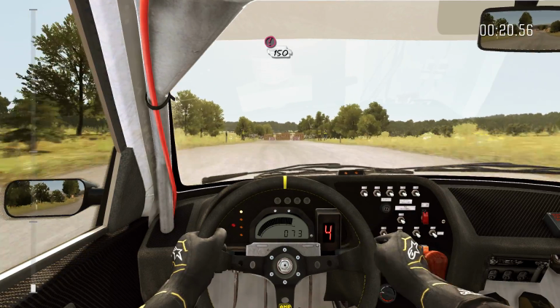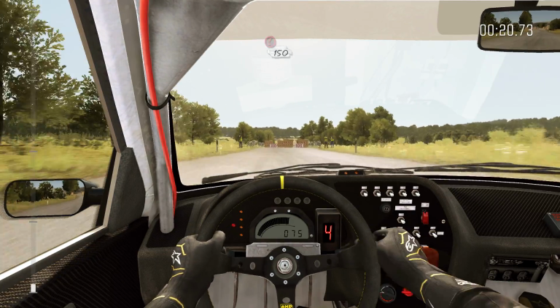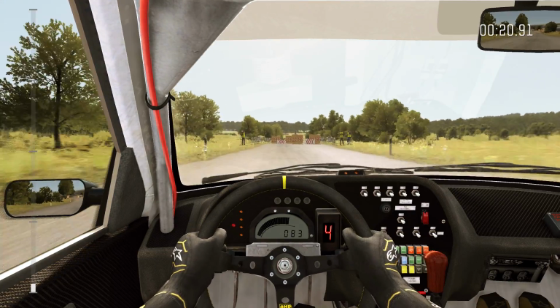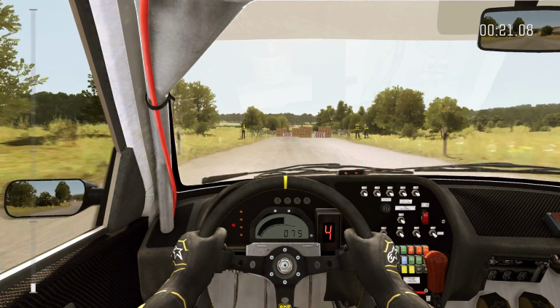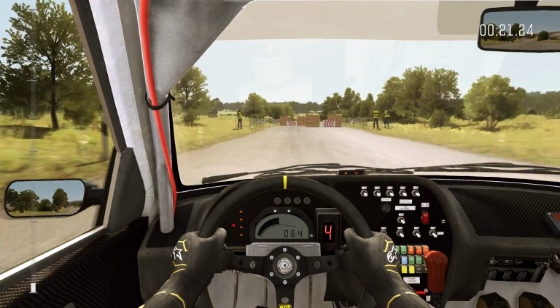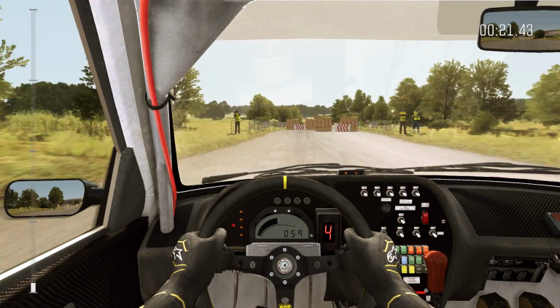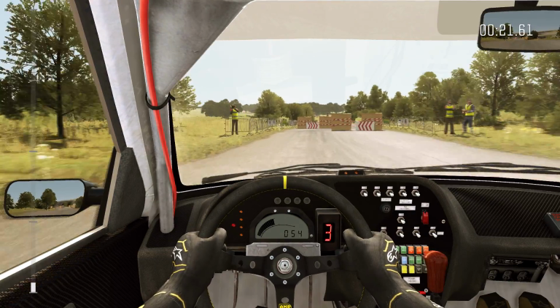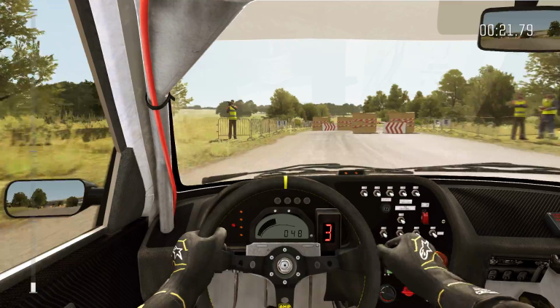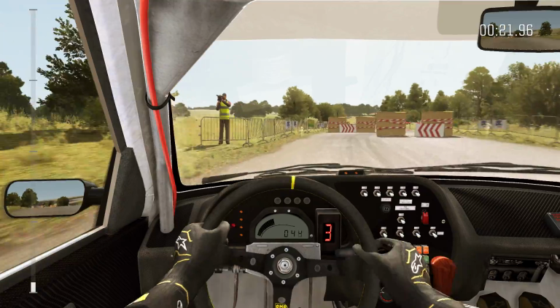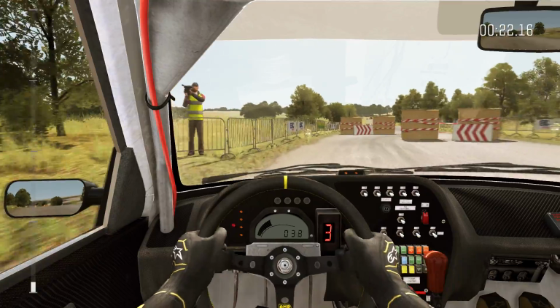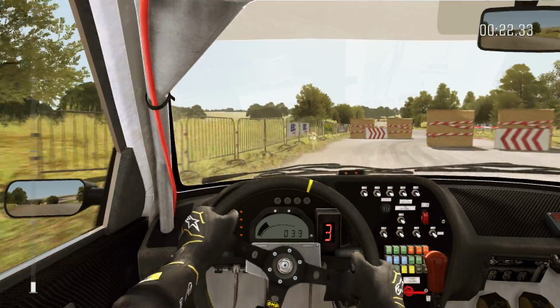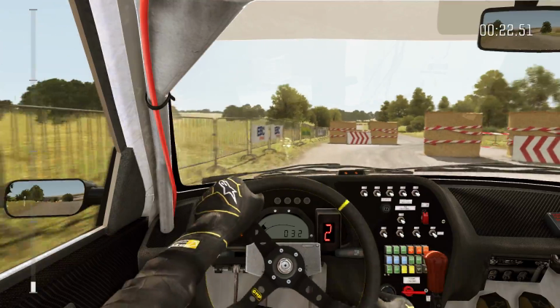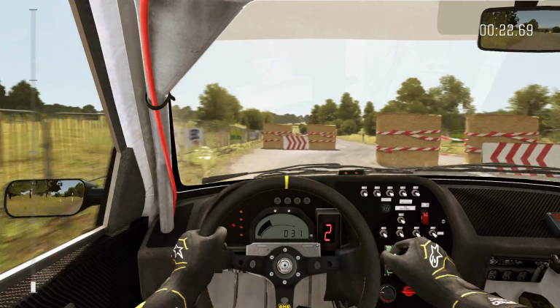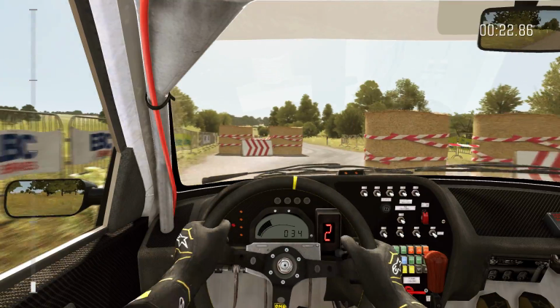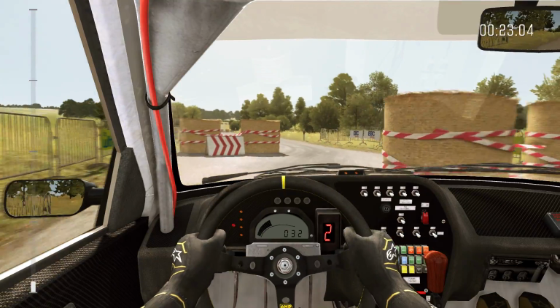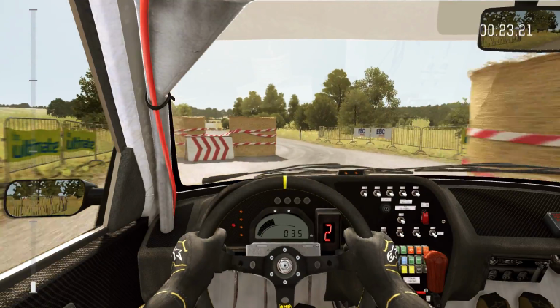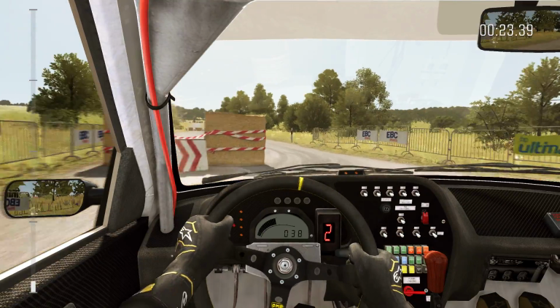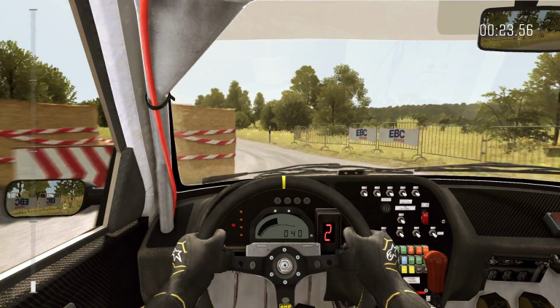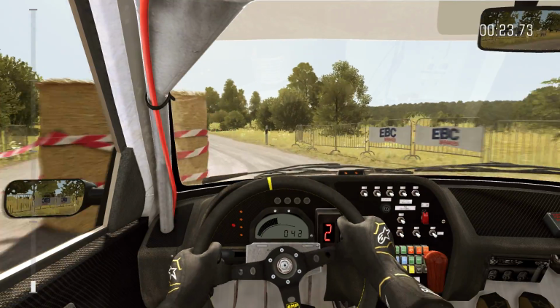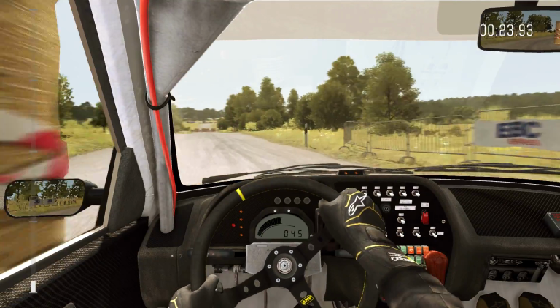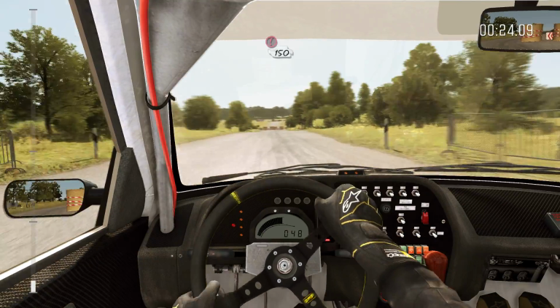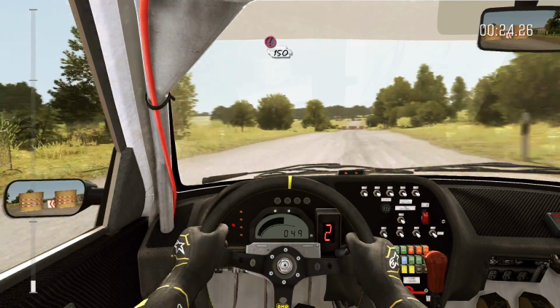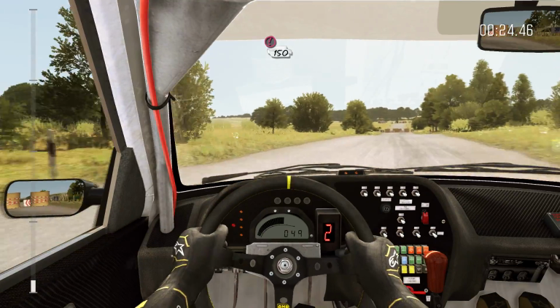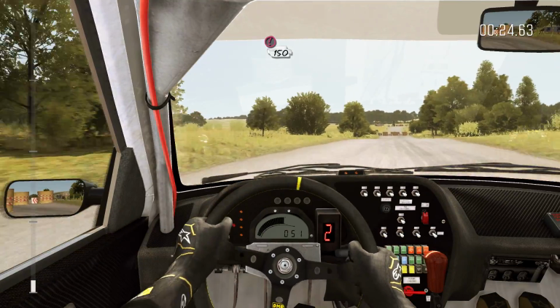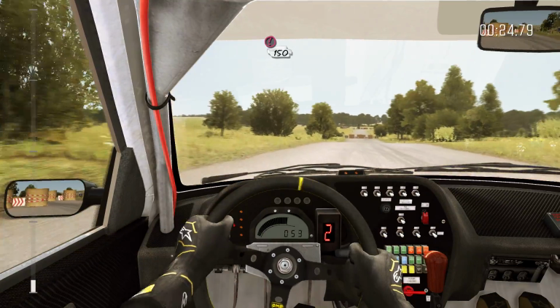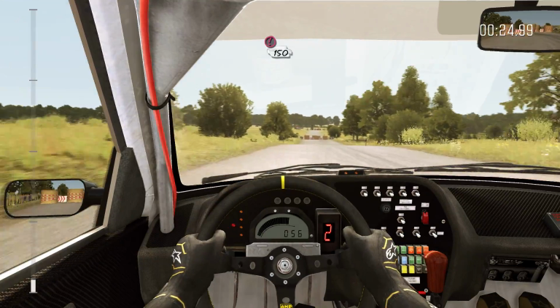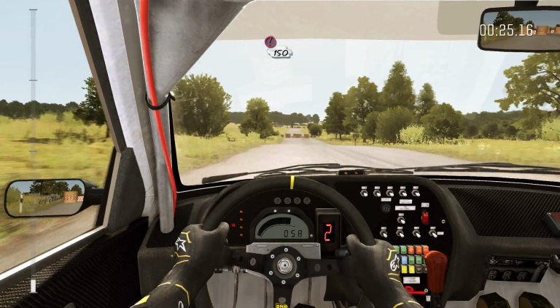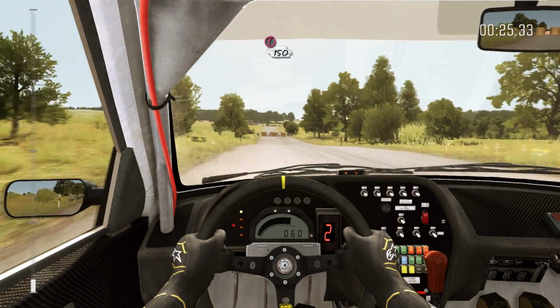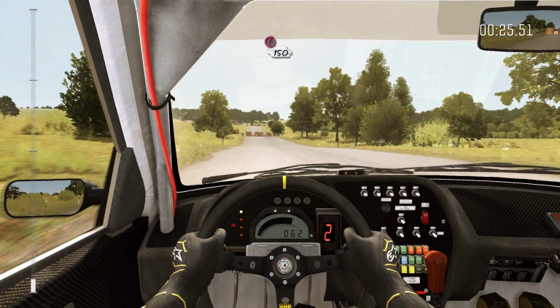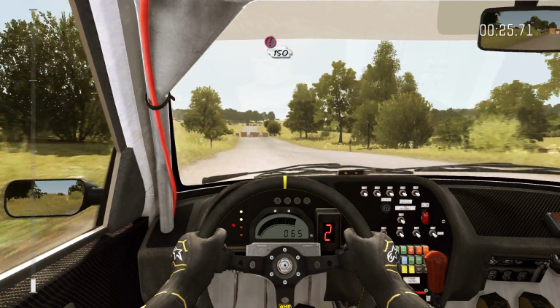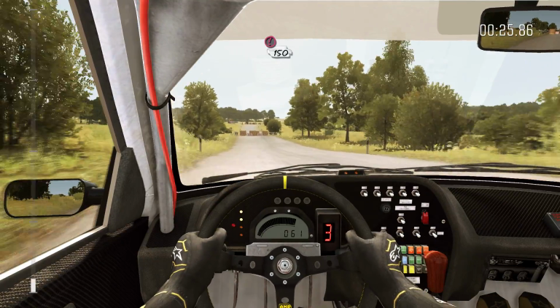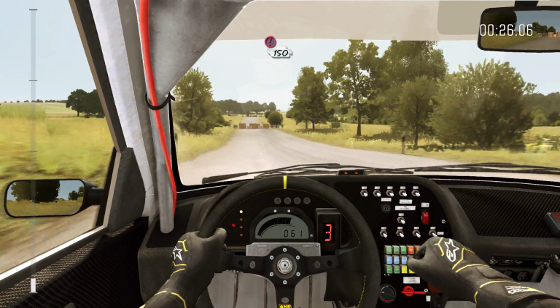Caution tight chicane, right entry, 150.